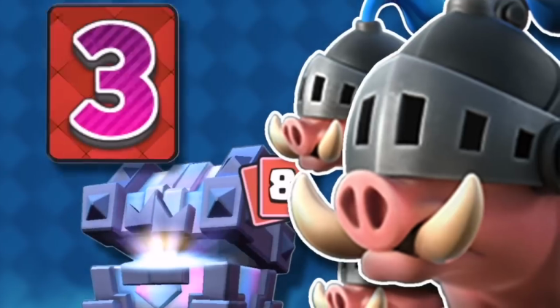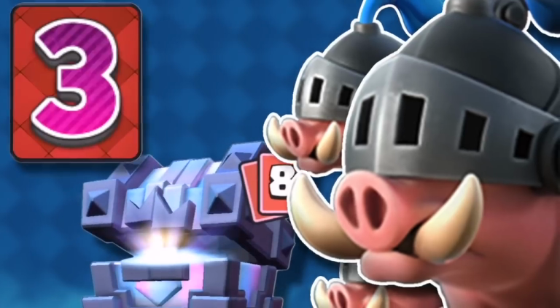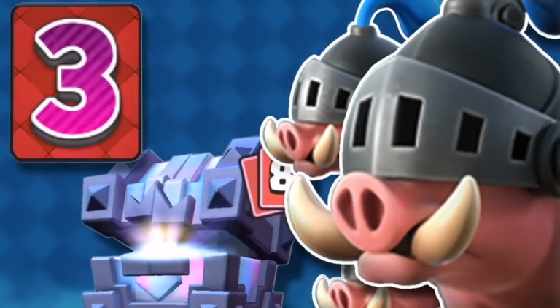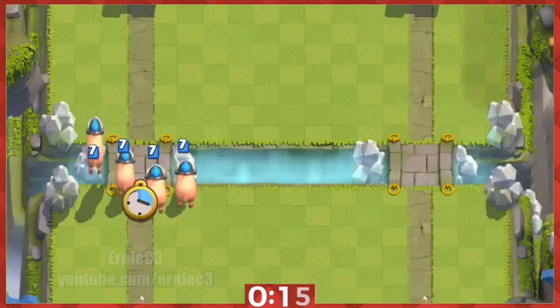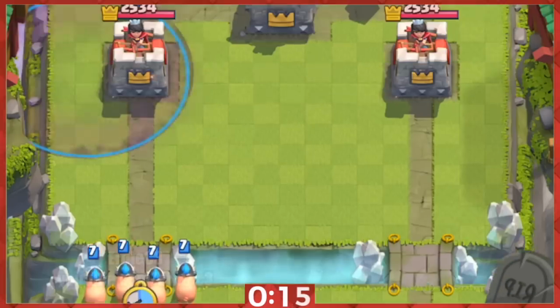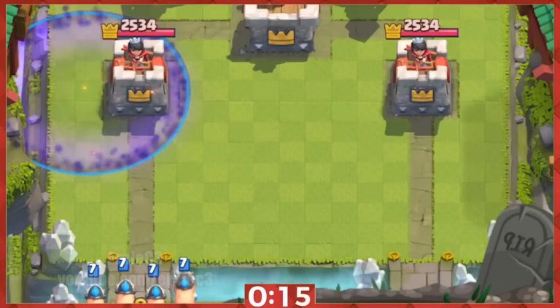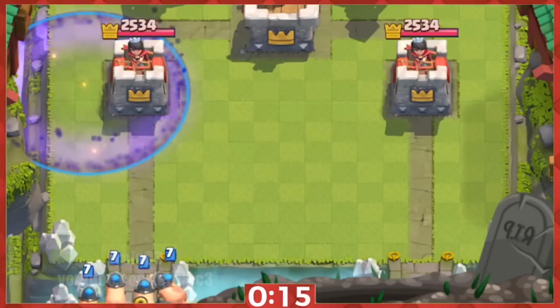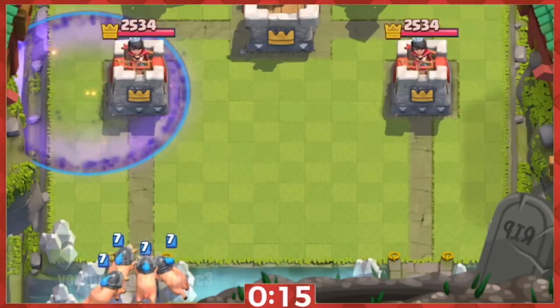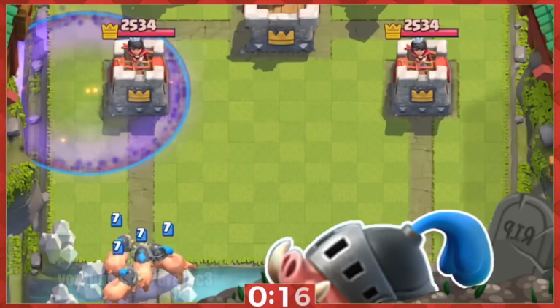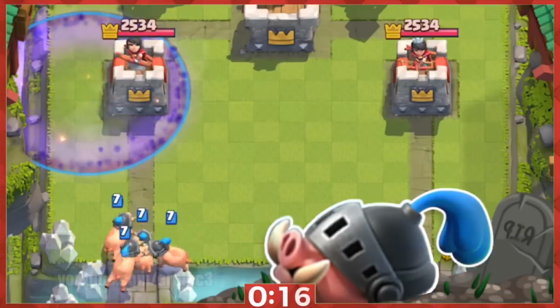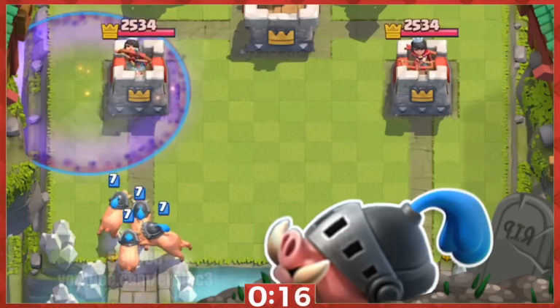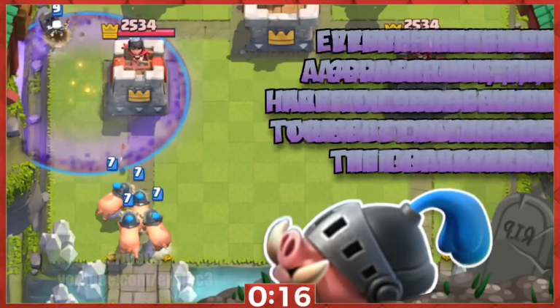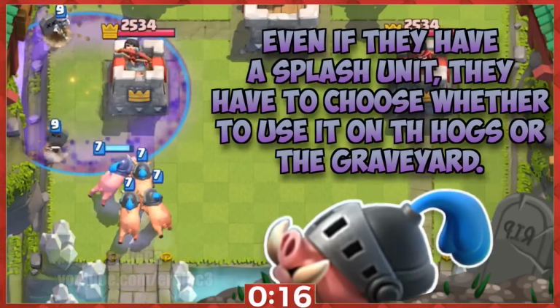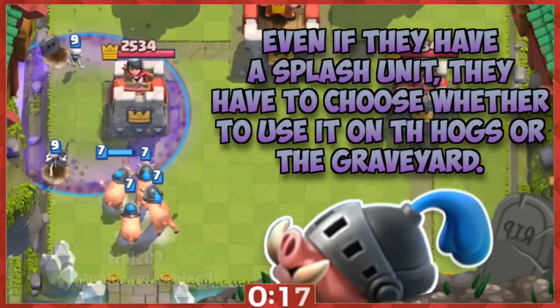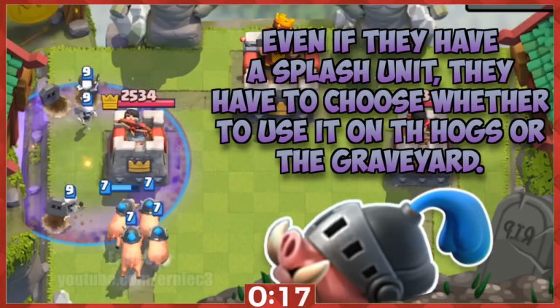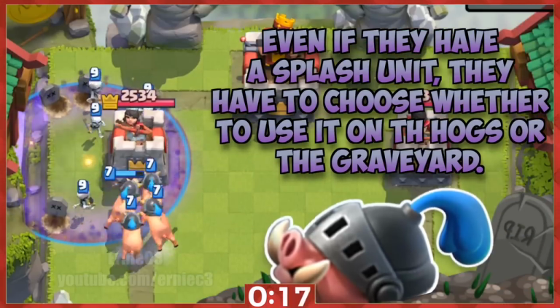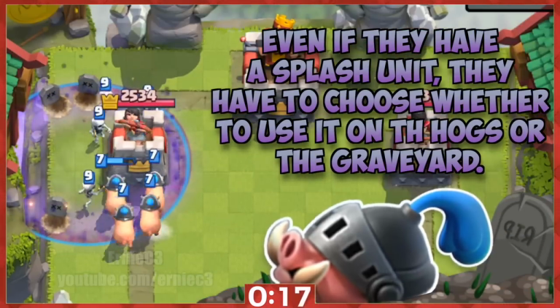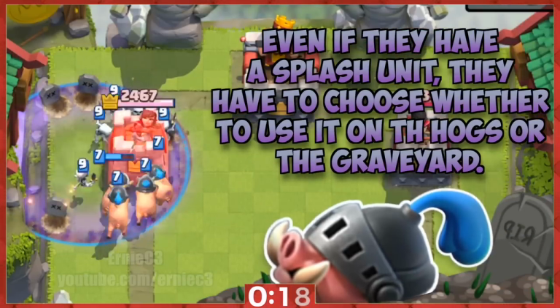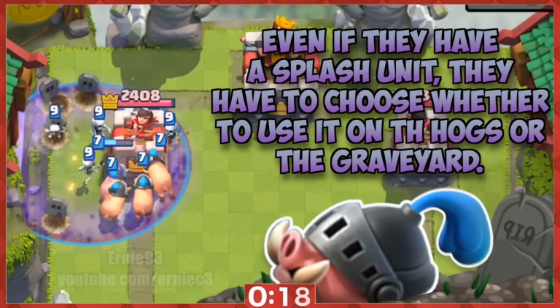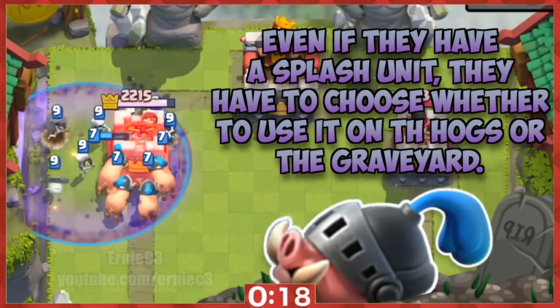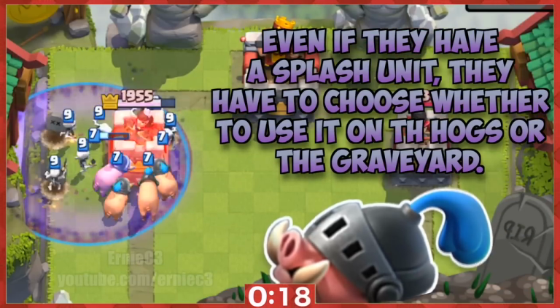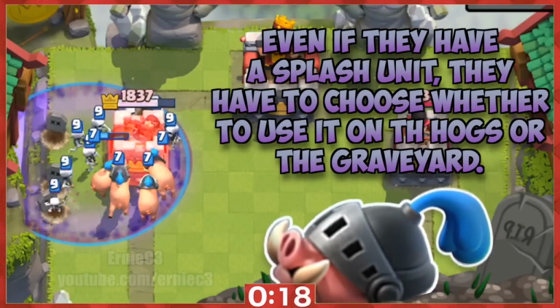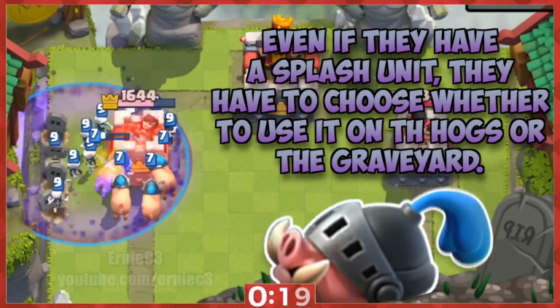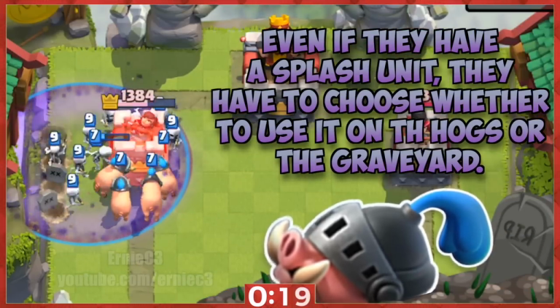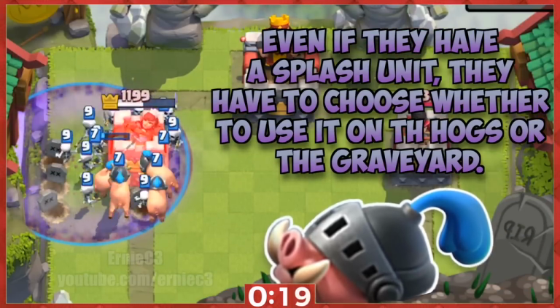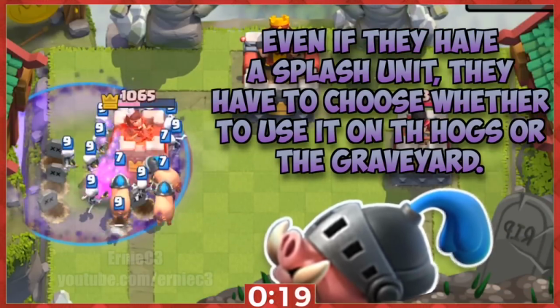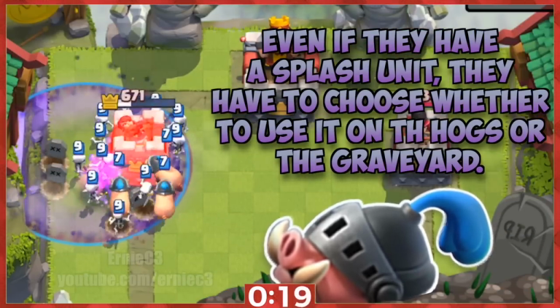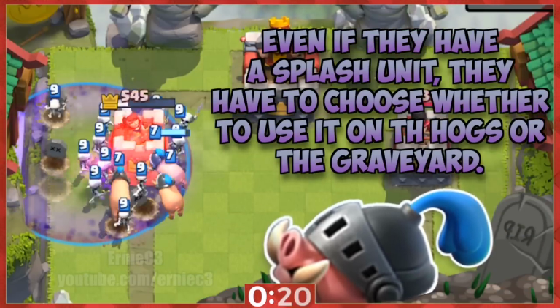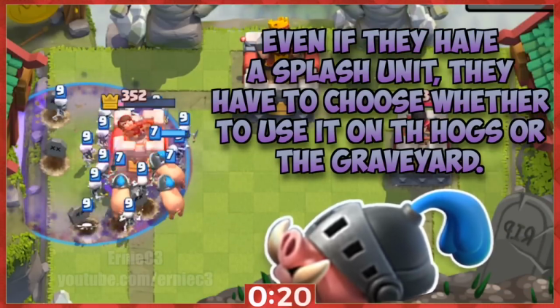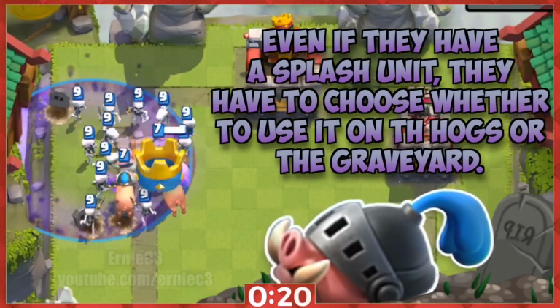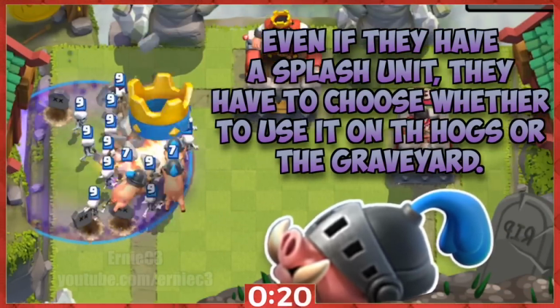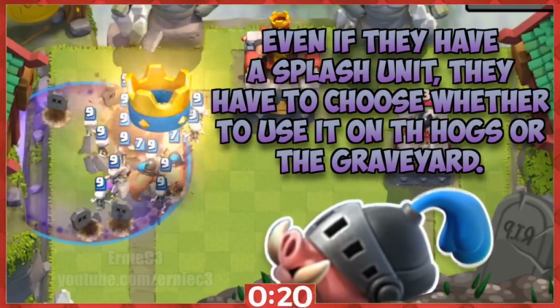3. Combine the hogs with the graveyard. It will be too difficult for the enemy to focus on the deadly graveyard and the quick hogs.